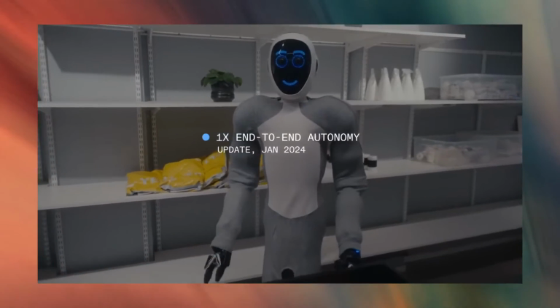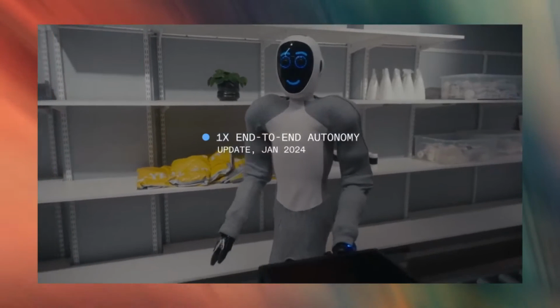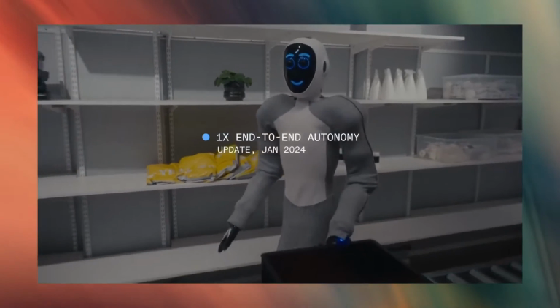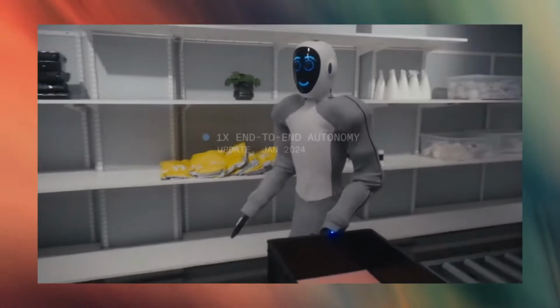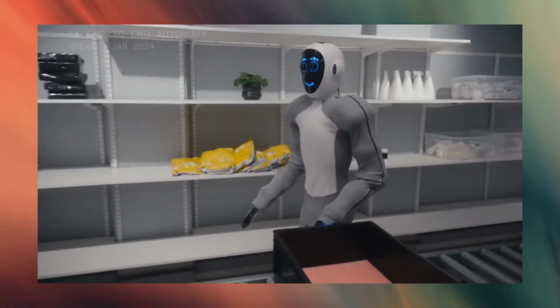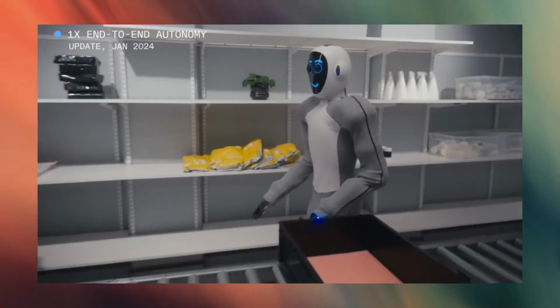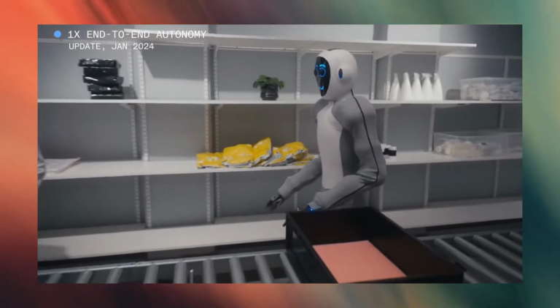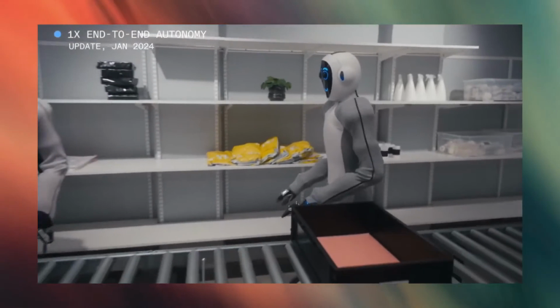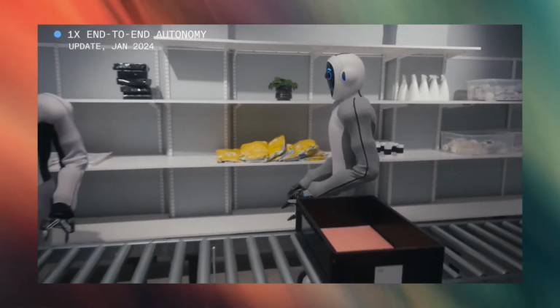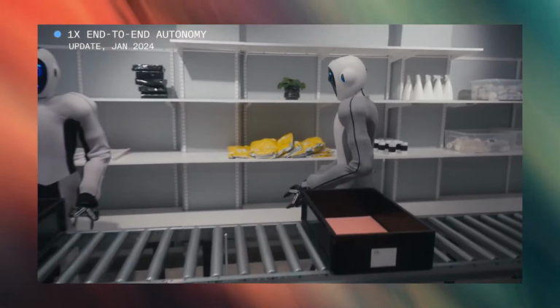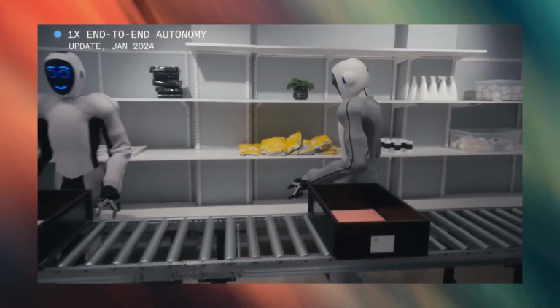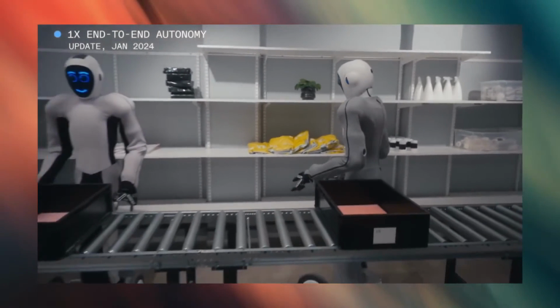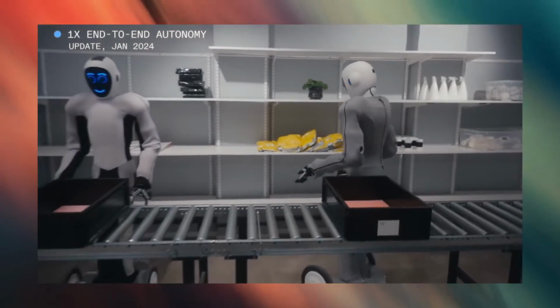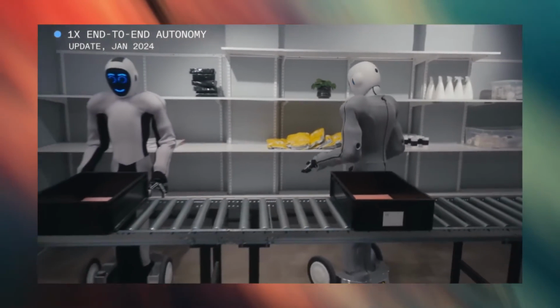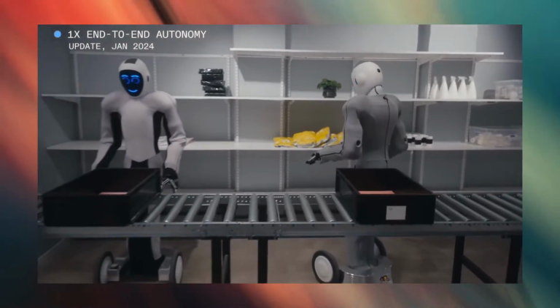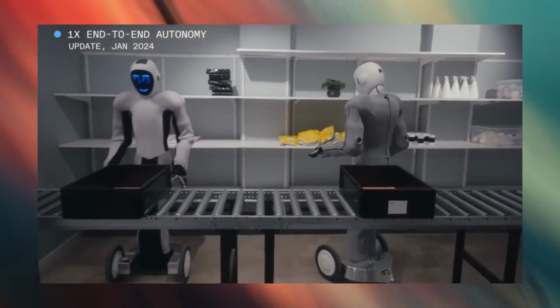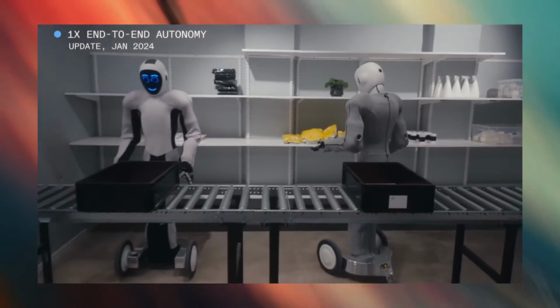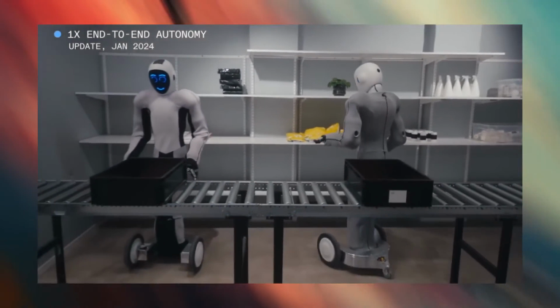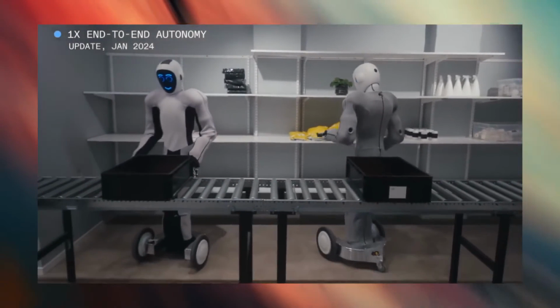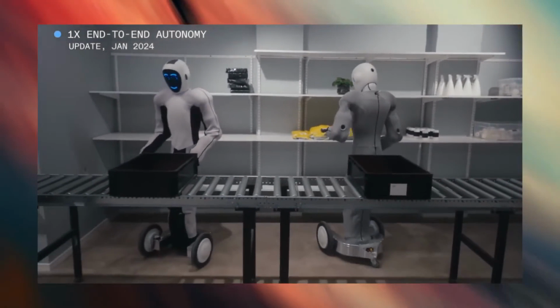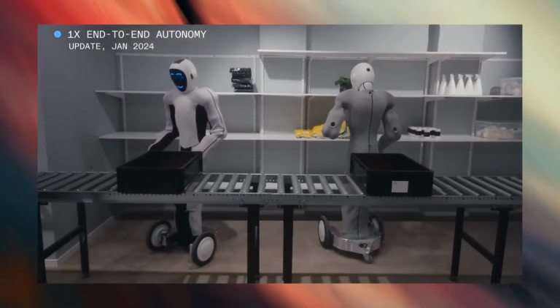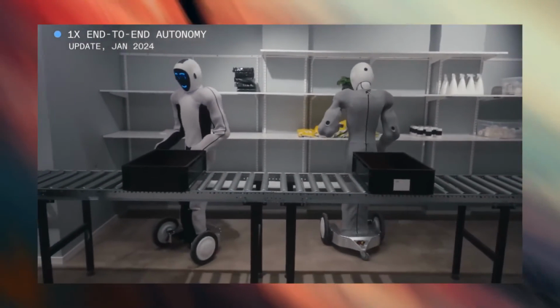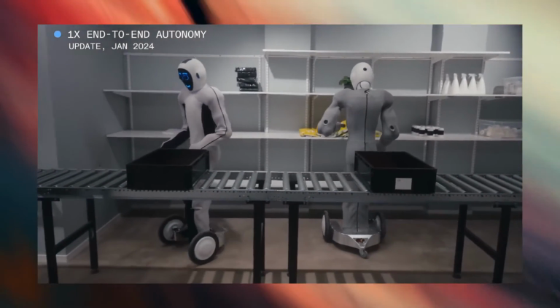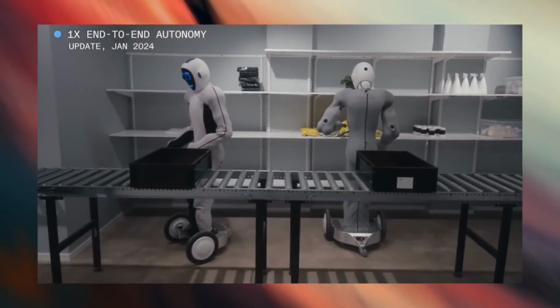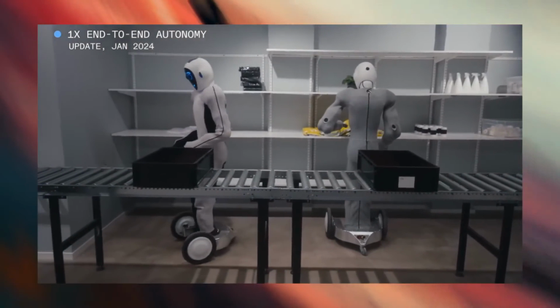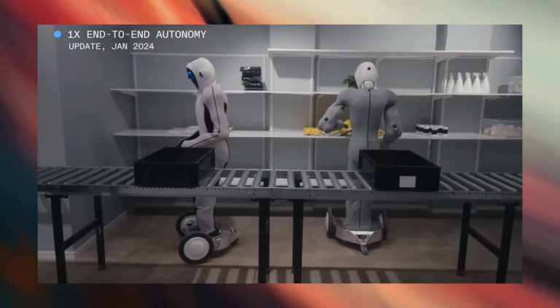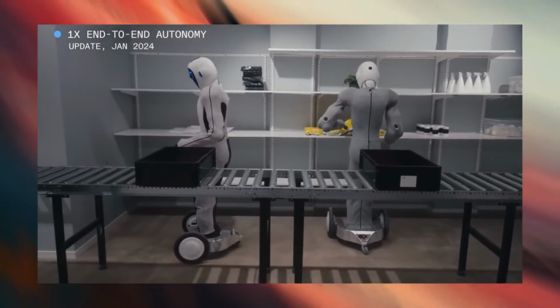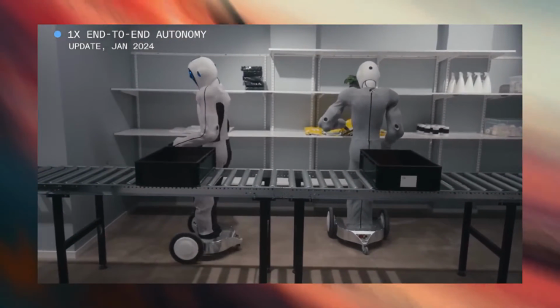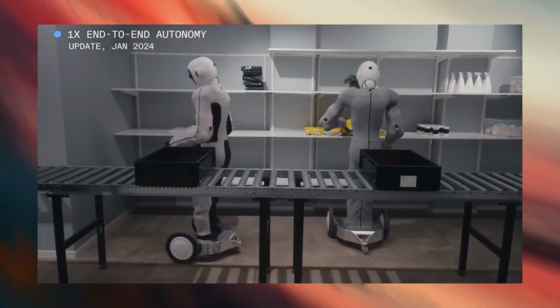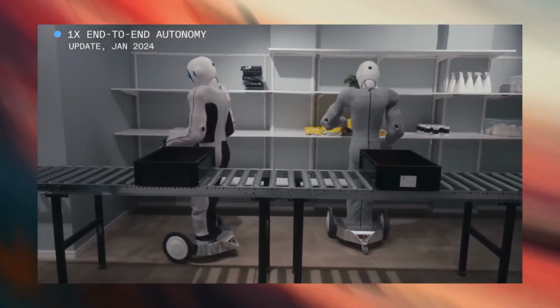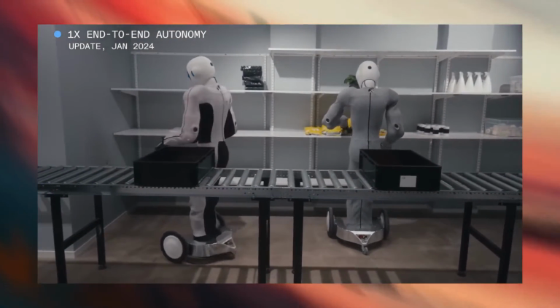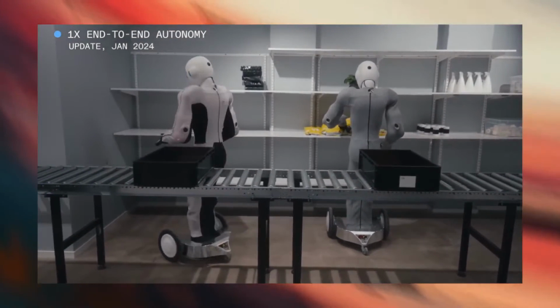We have compiled these robots, but before we begin with the first one, a sub from you will be the coolest thing ever.